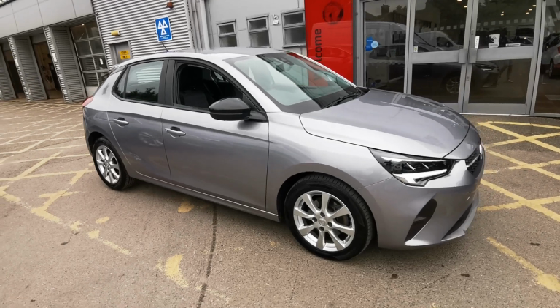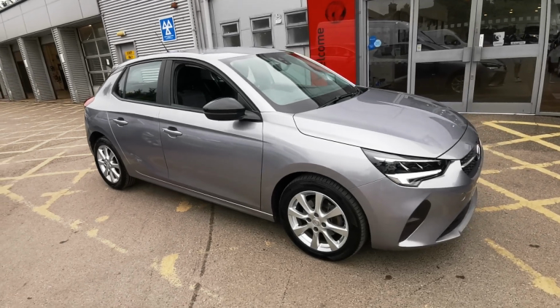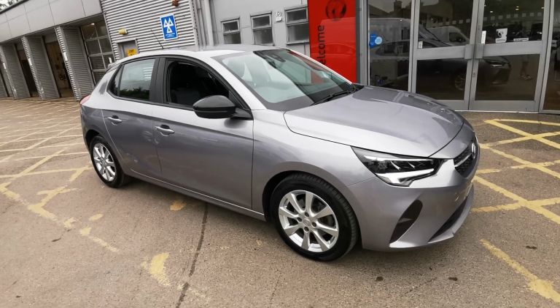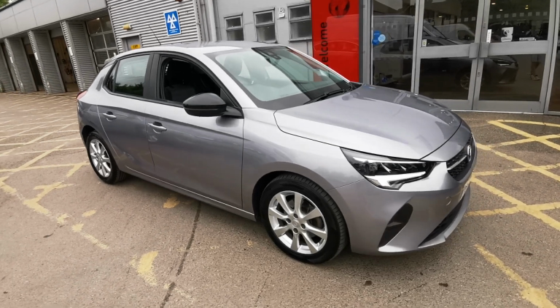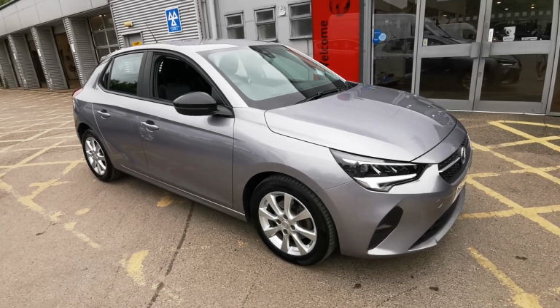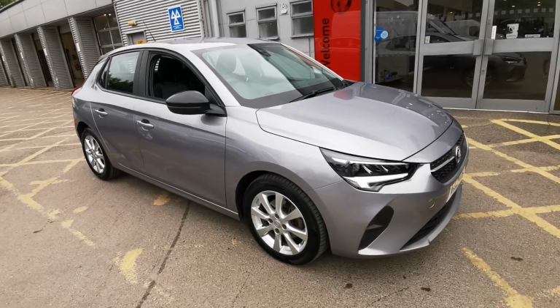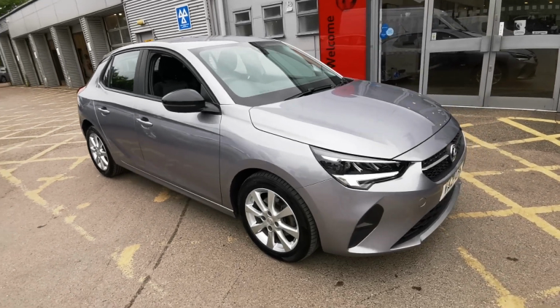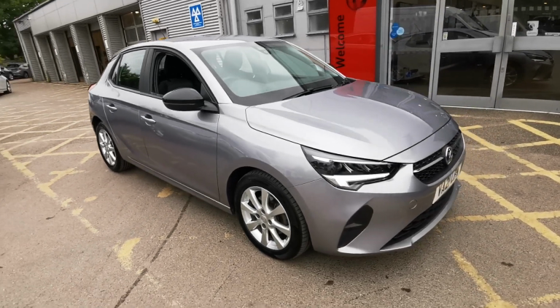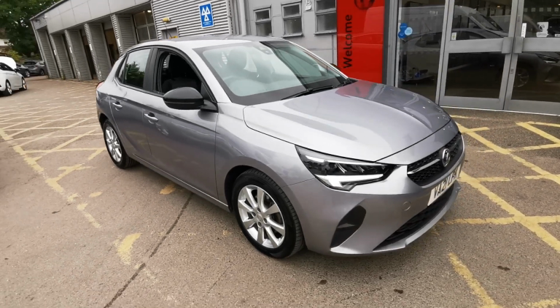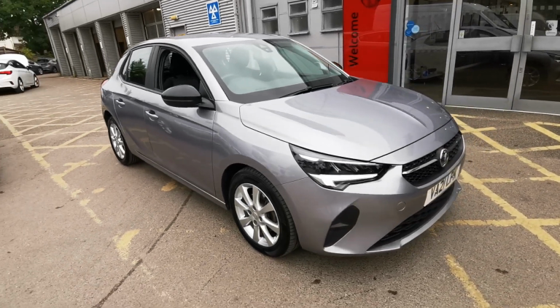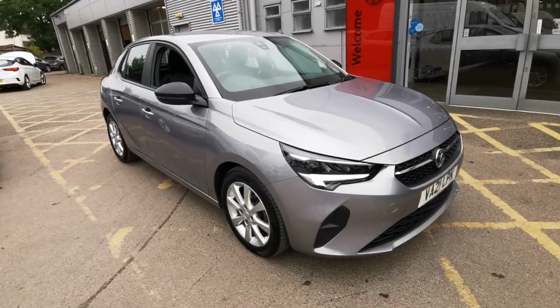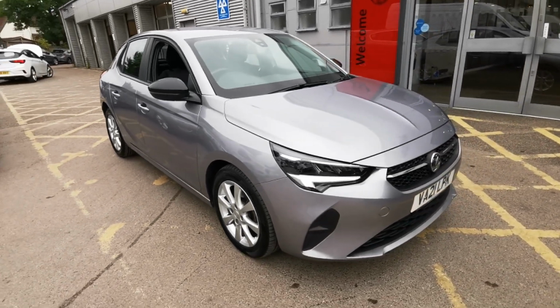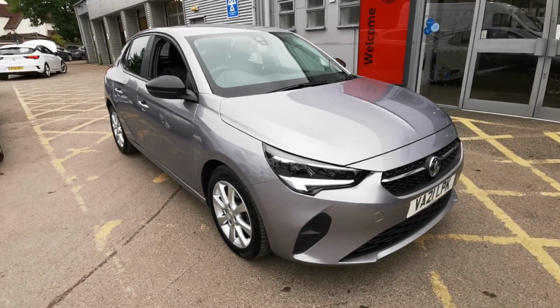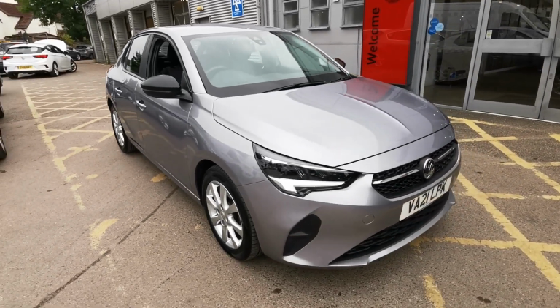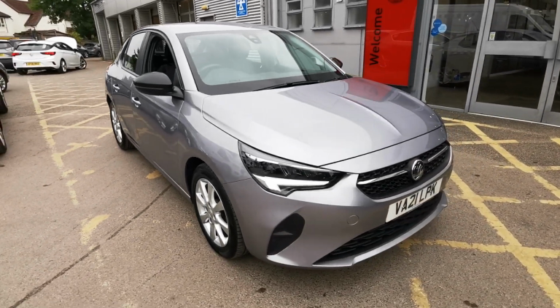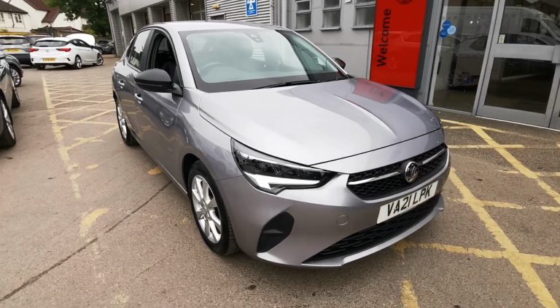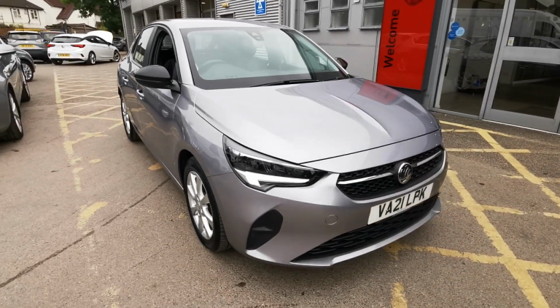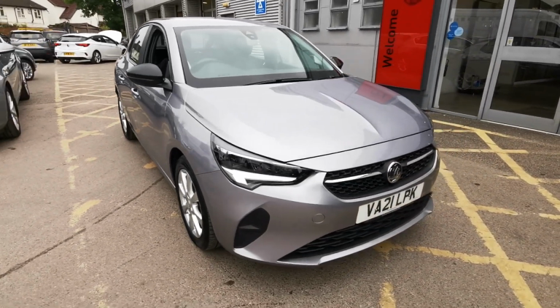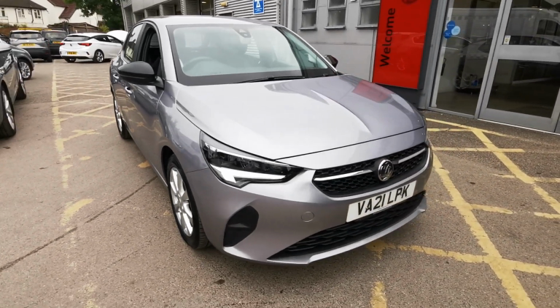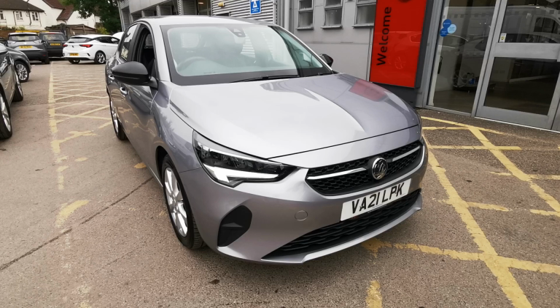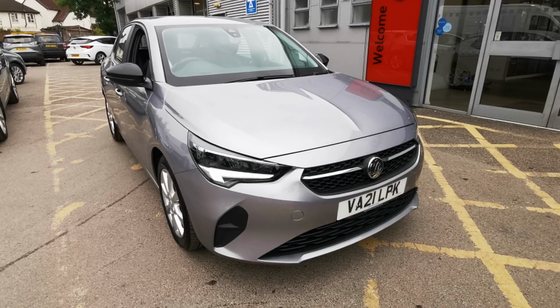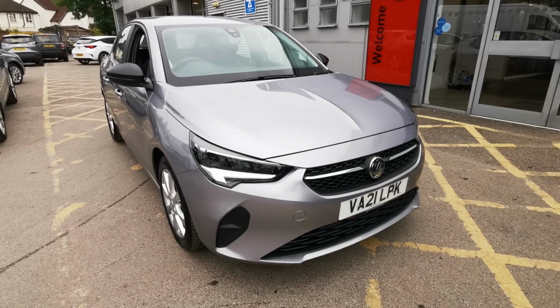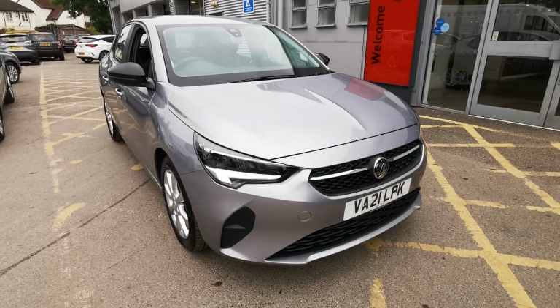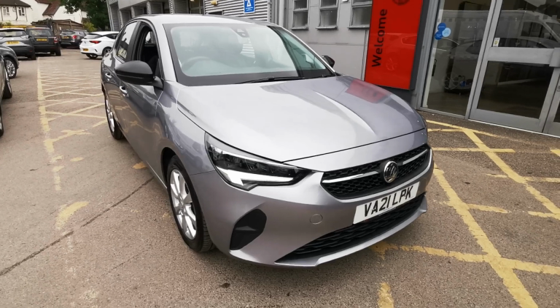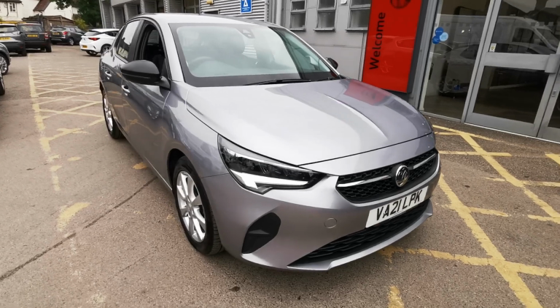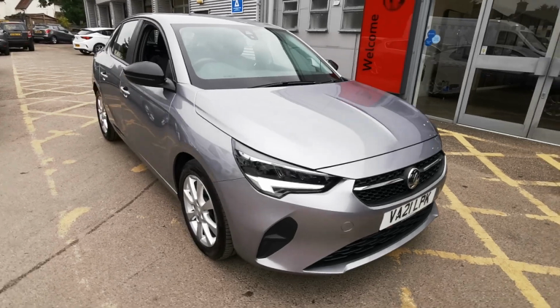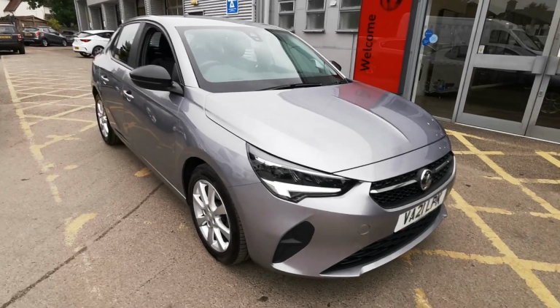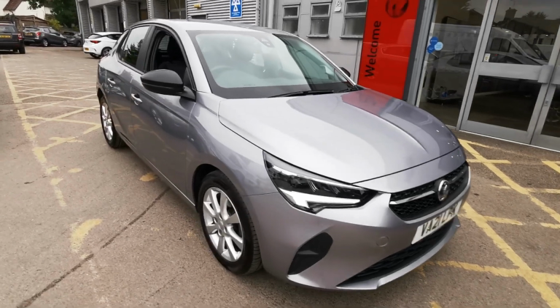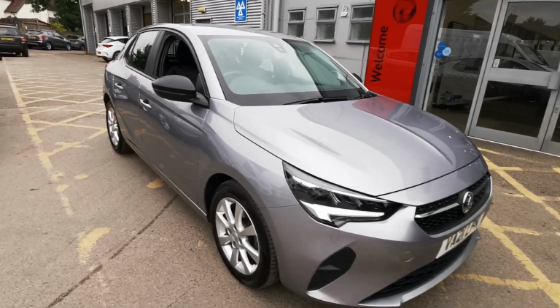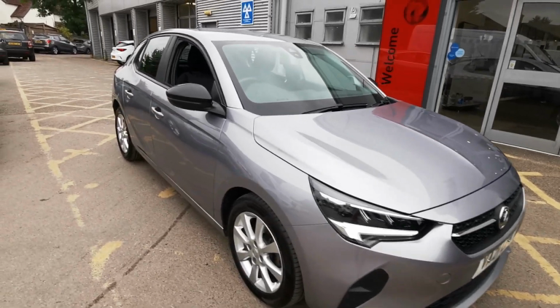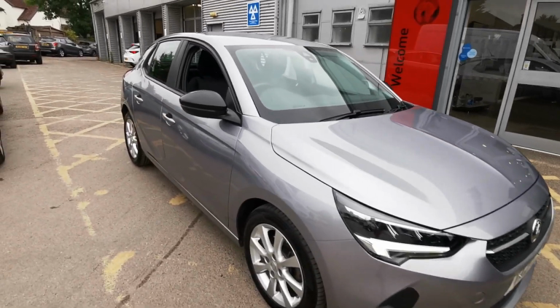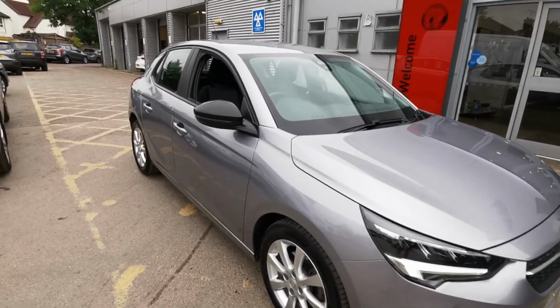Our teams constantly monitor the used vehicle market to ensure we offer all of our used stock at the most competitive prices.